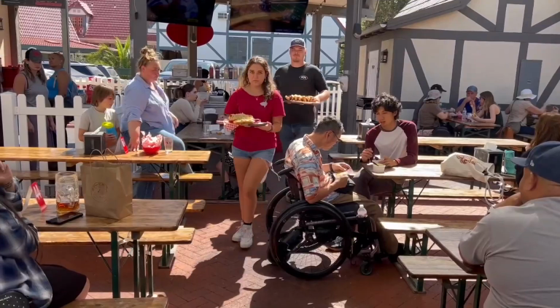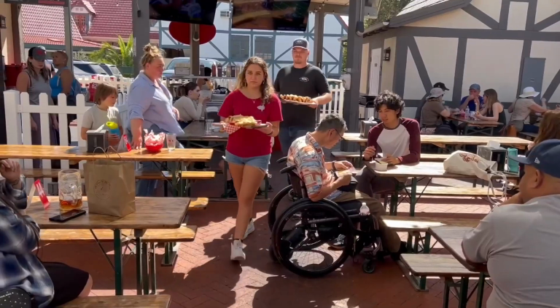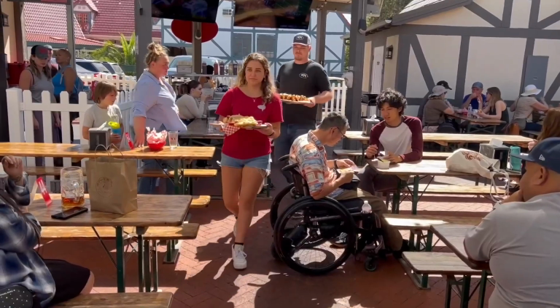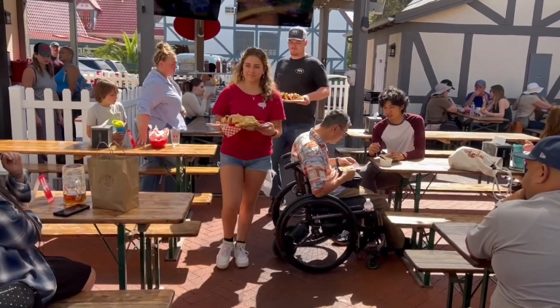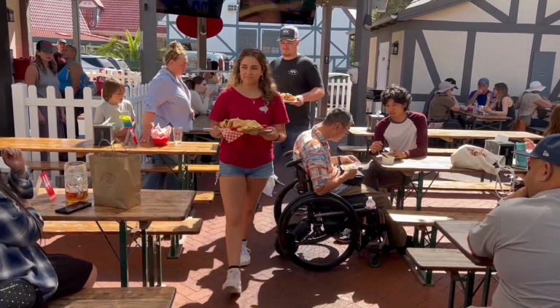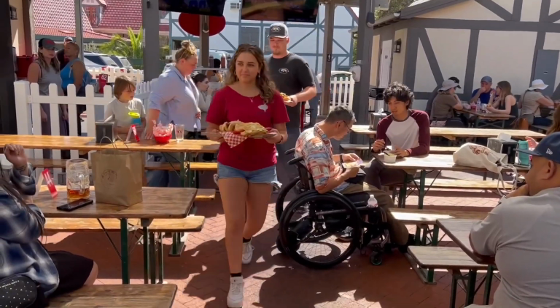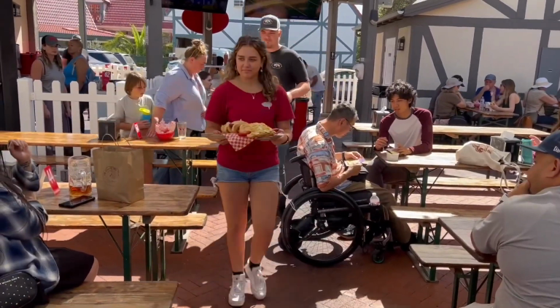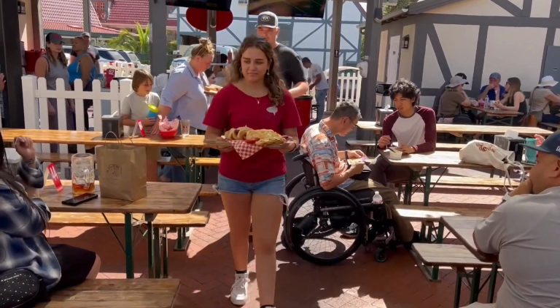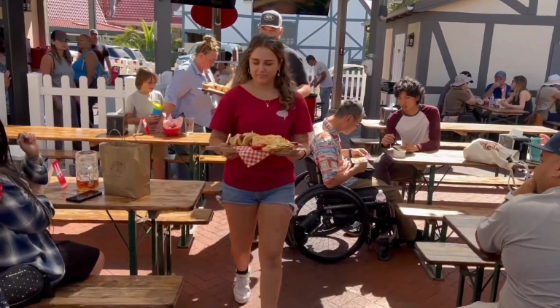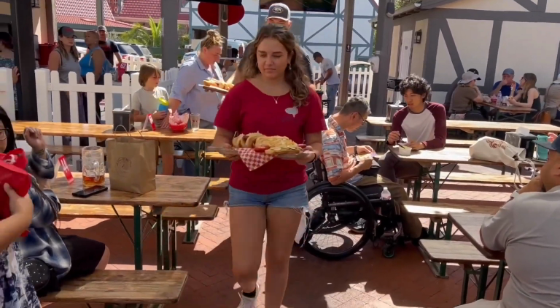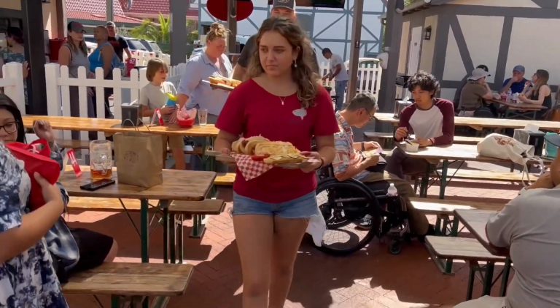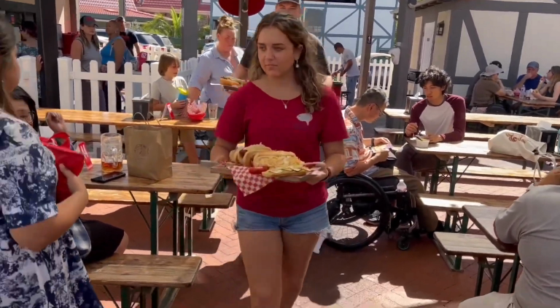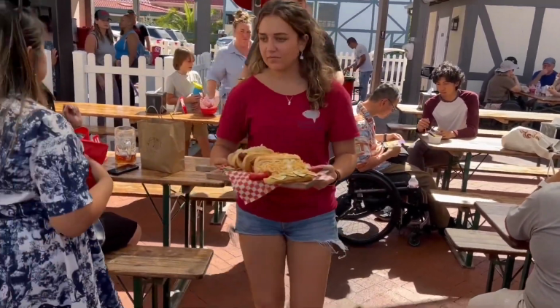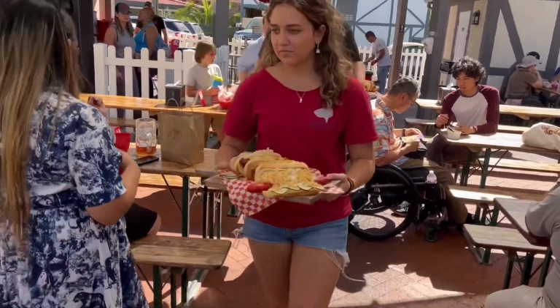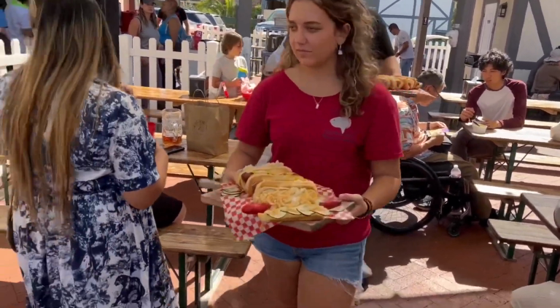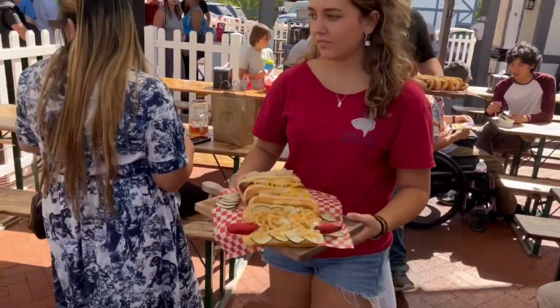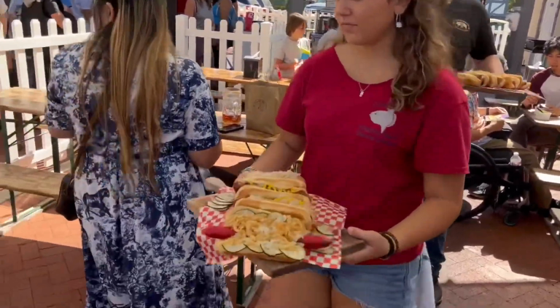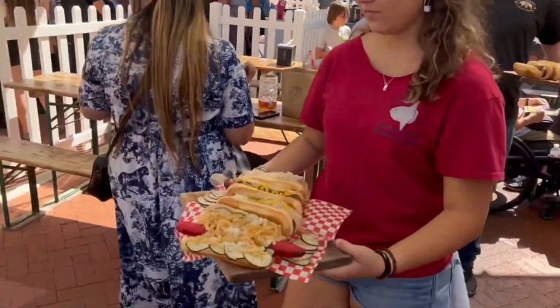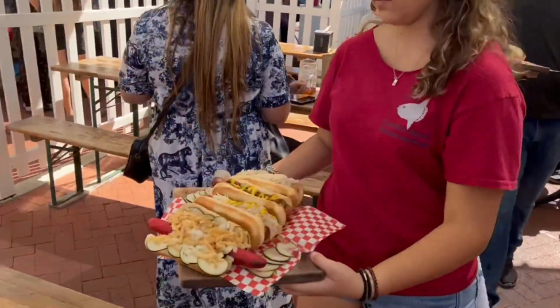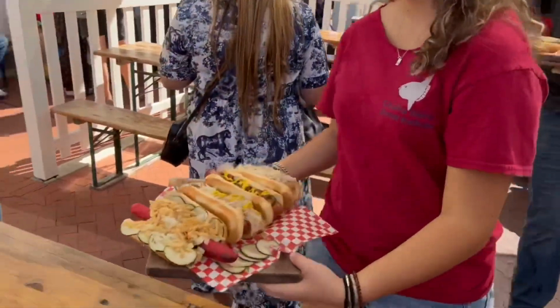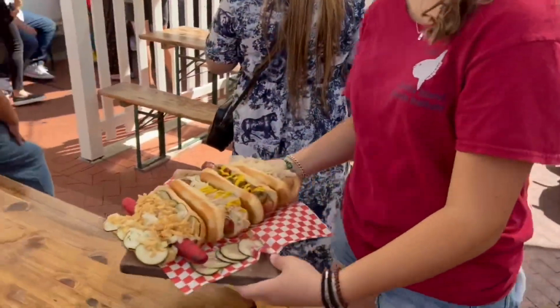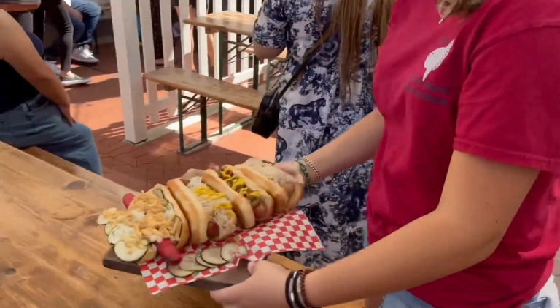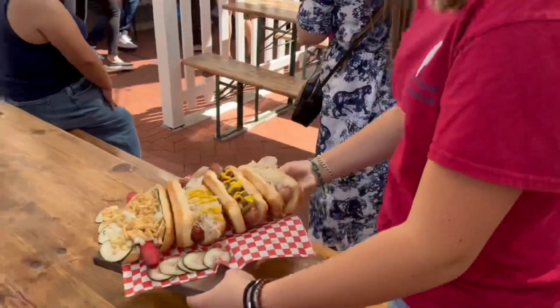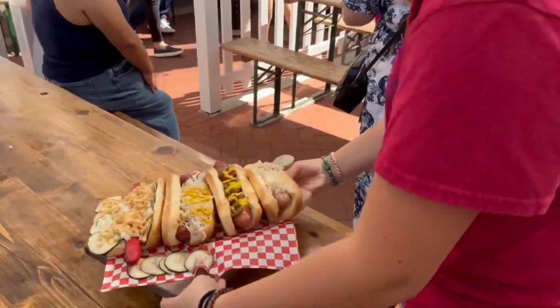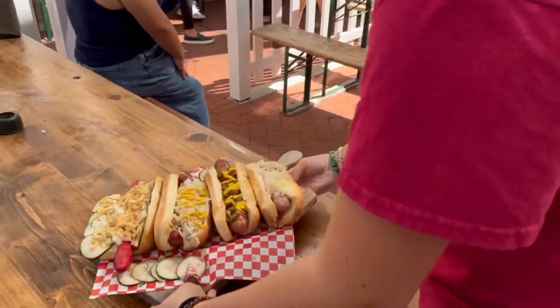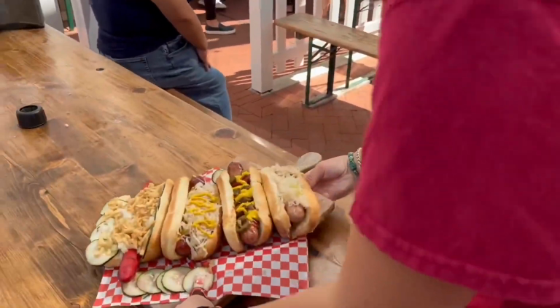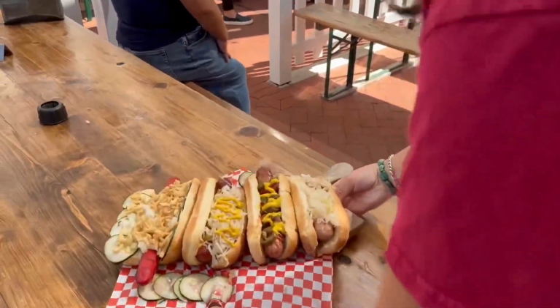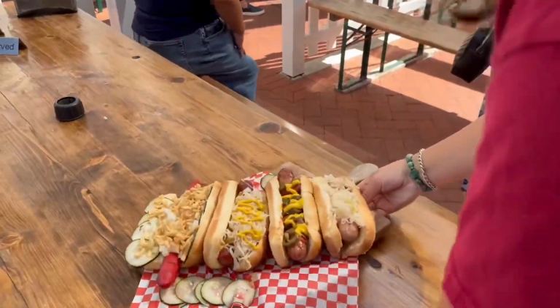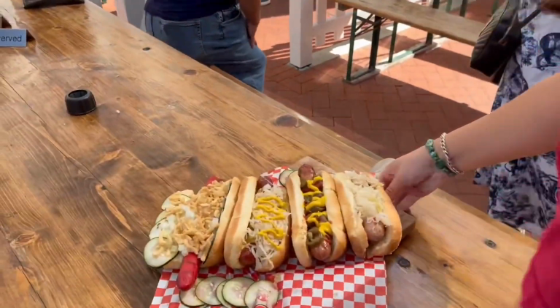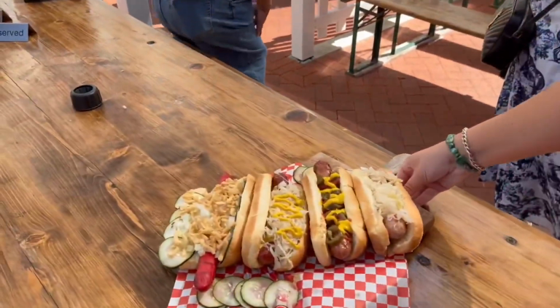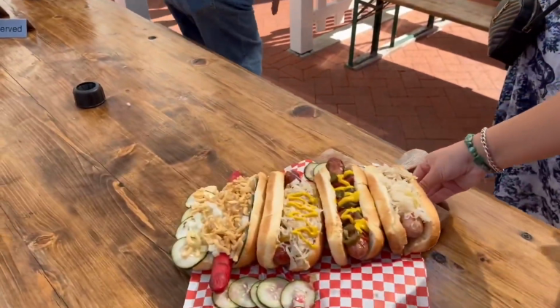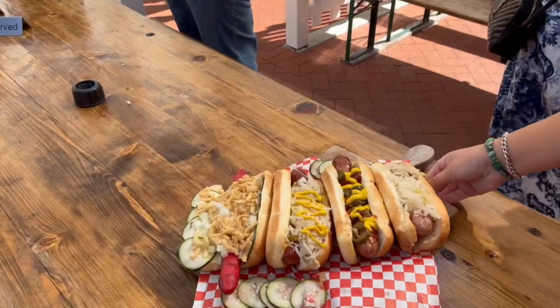Thank you at Cobra Hagar's Sausage Garden. Wow, those look so good.